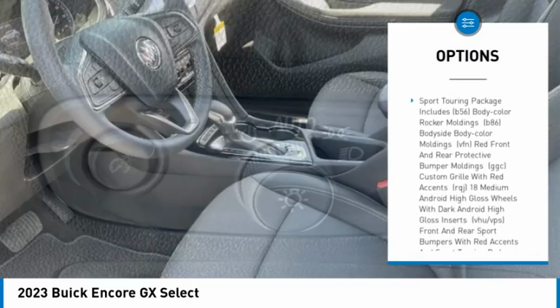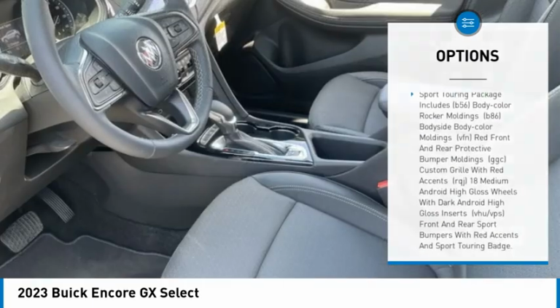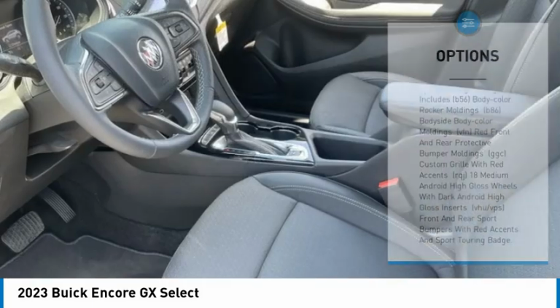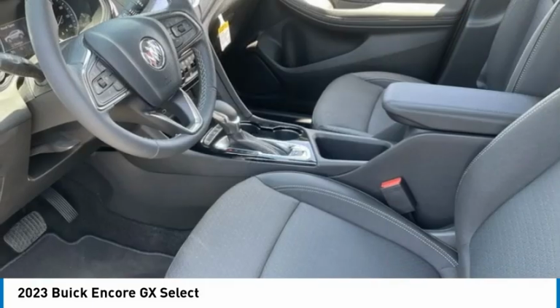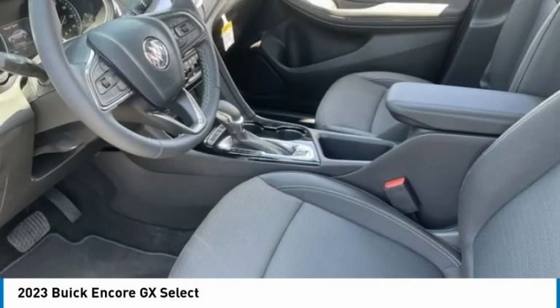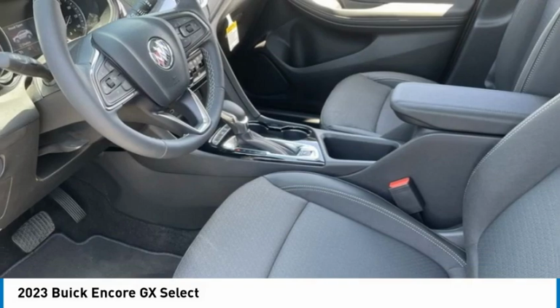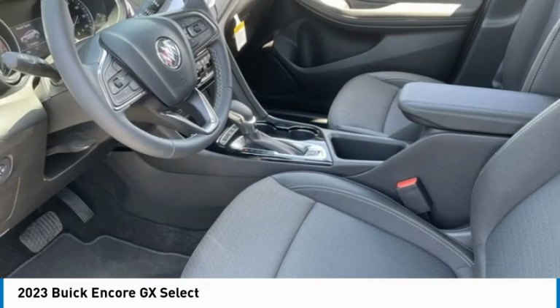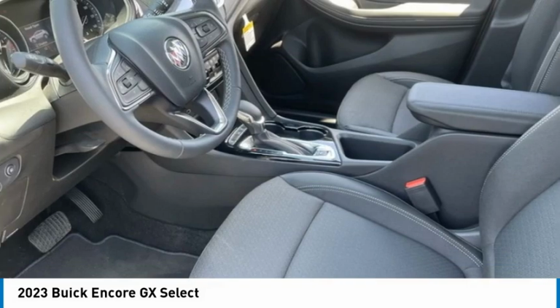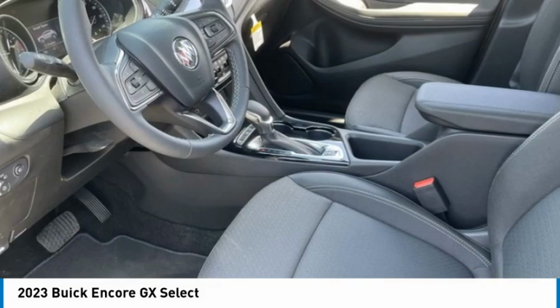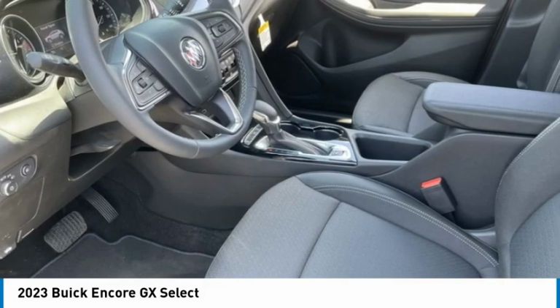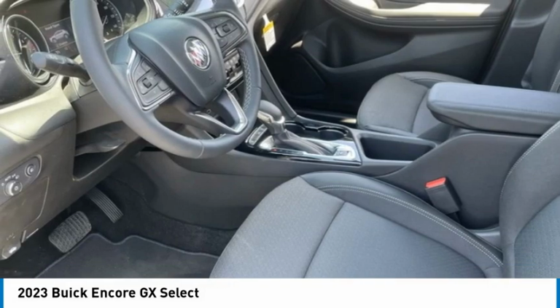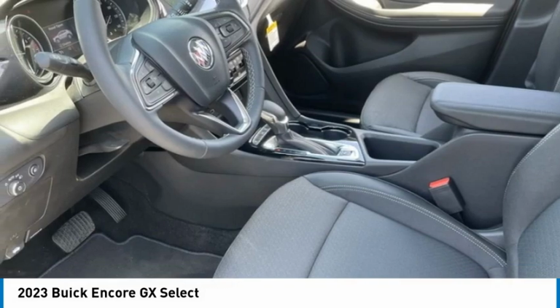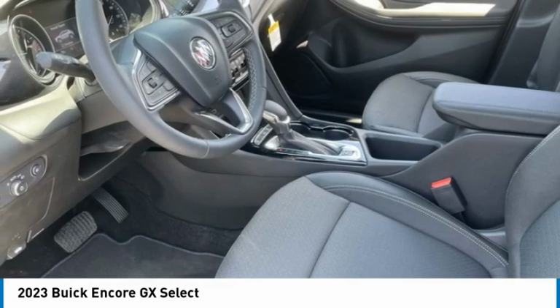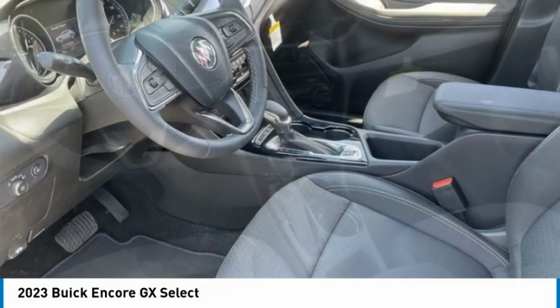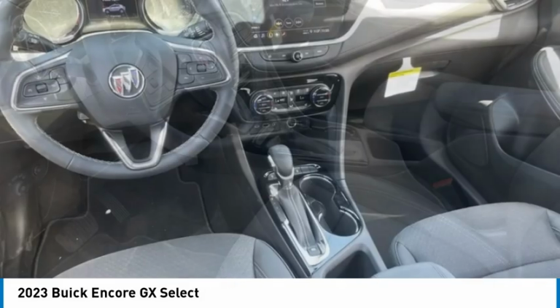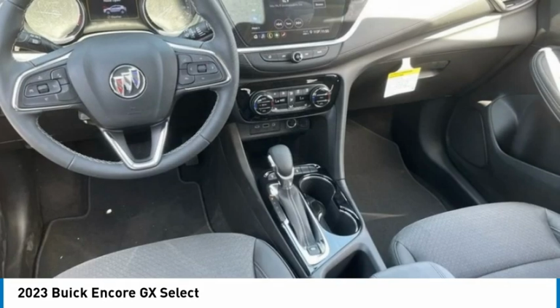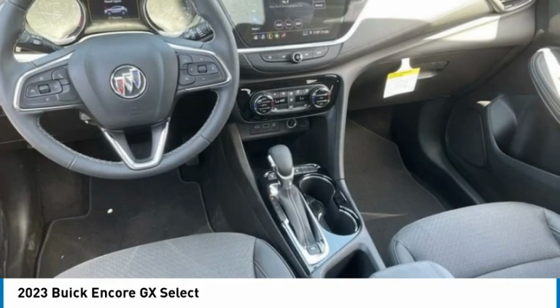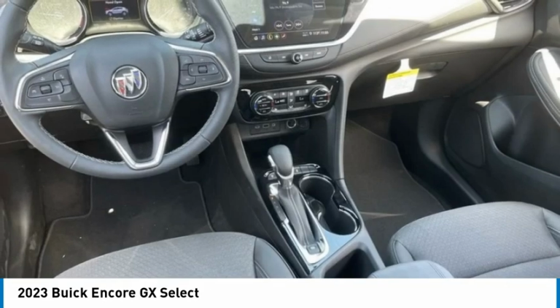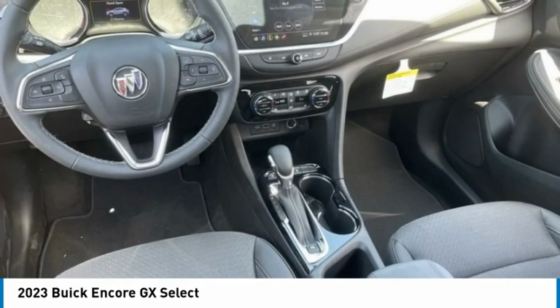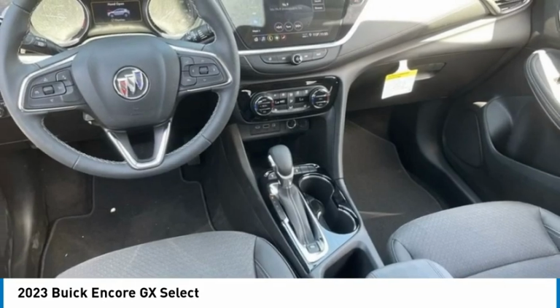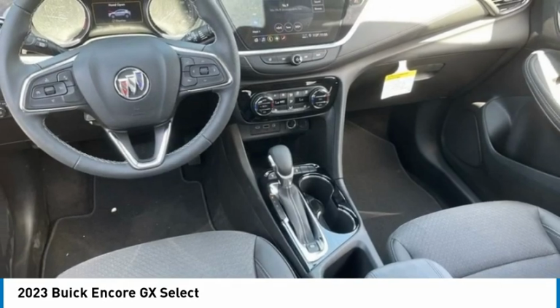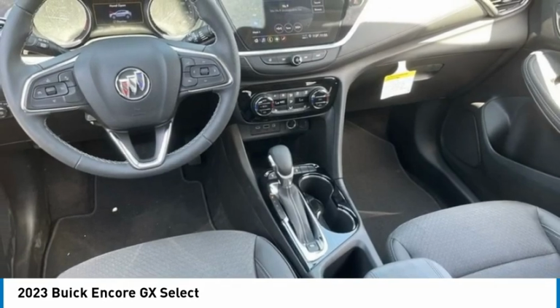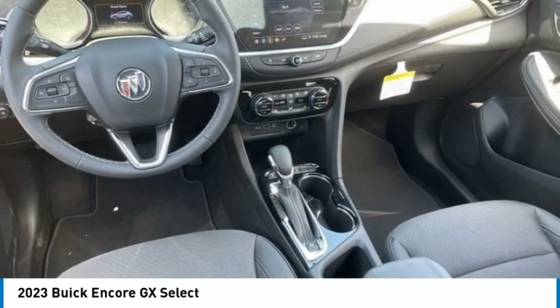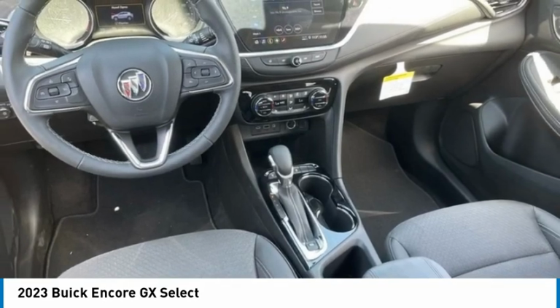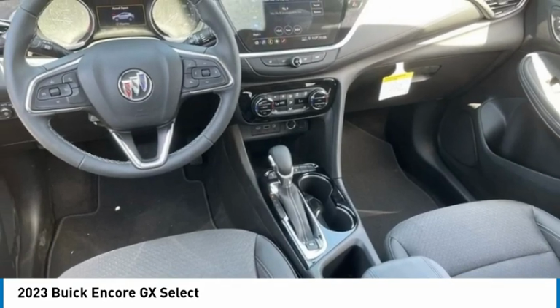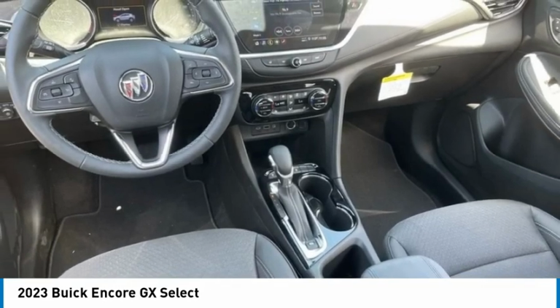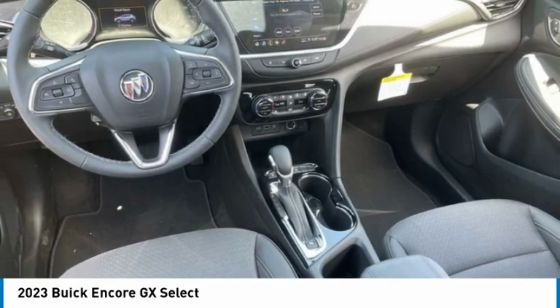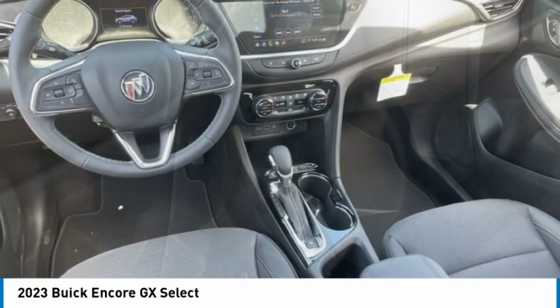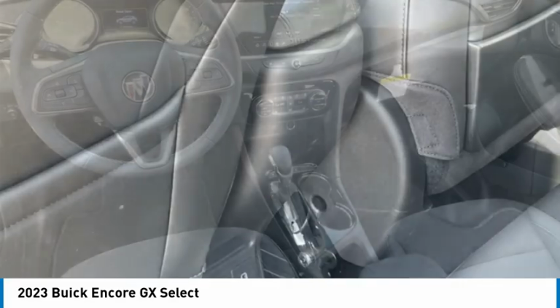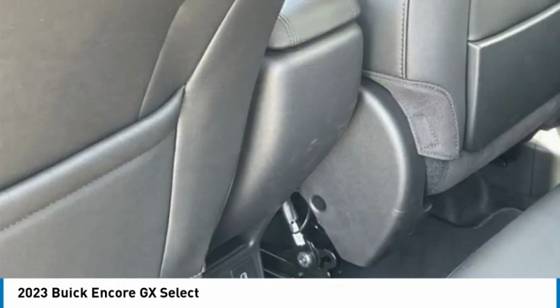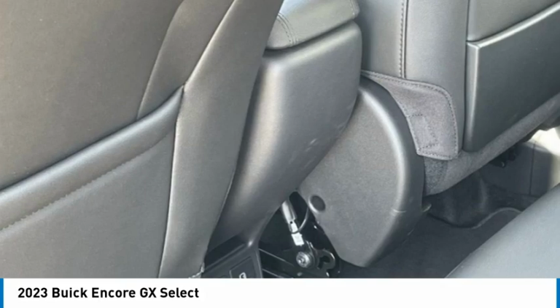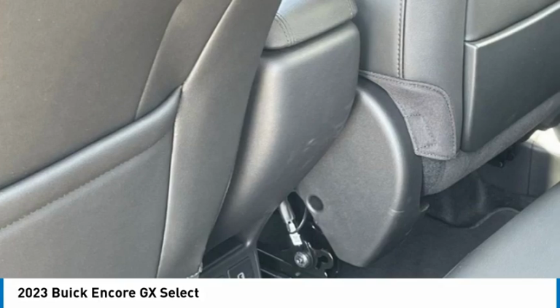Daytime running lights. Driver illuminated vanity mirror. Four-wheel disc brakes. Come see the car for yourself.